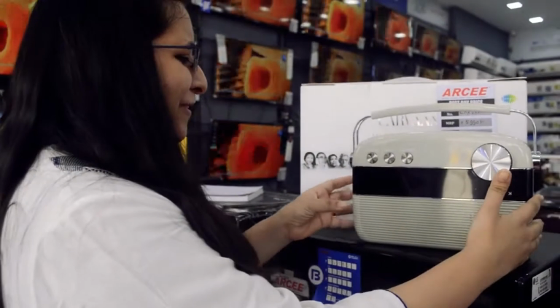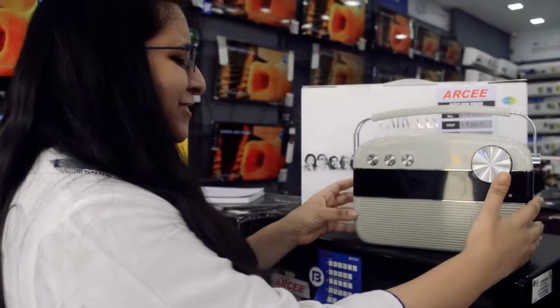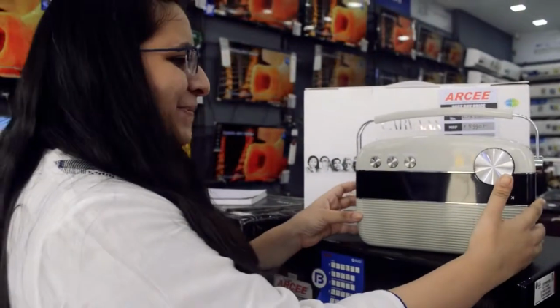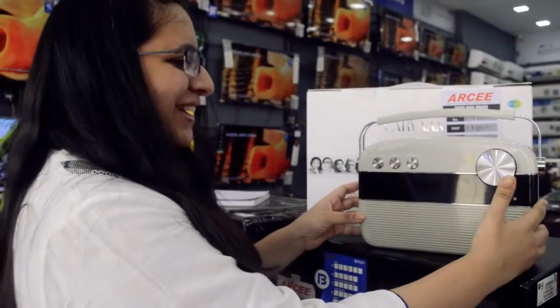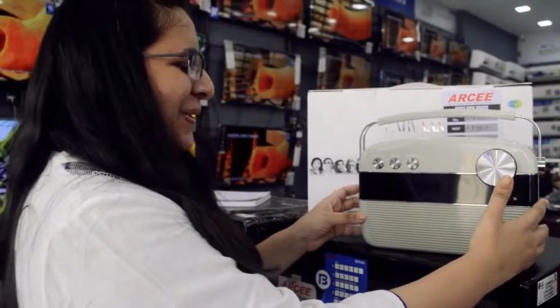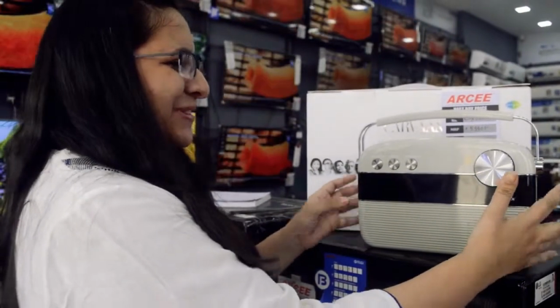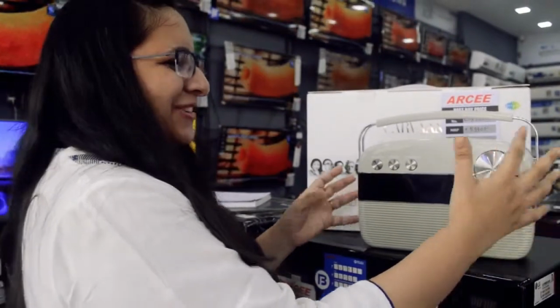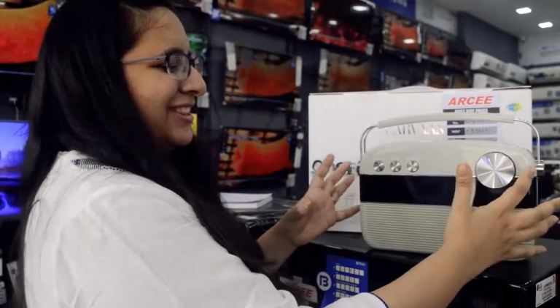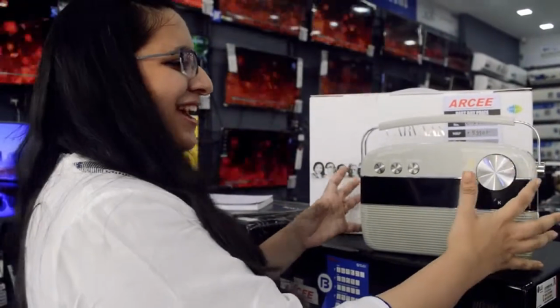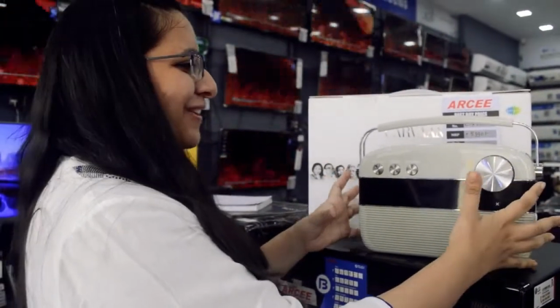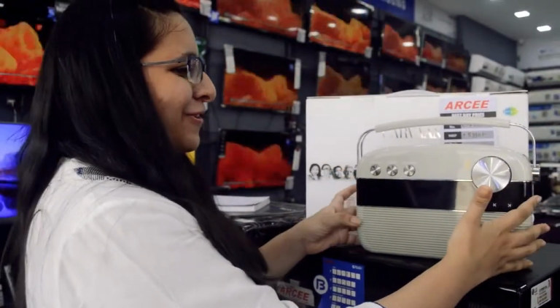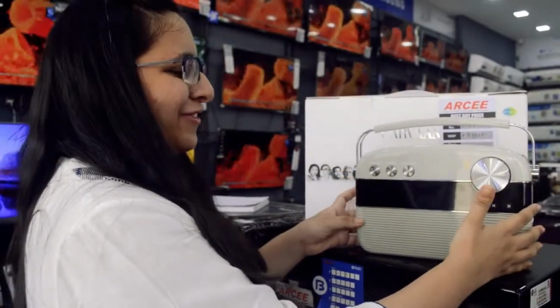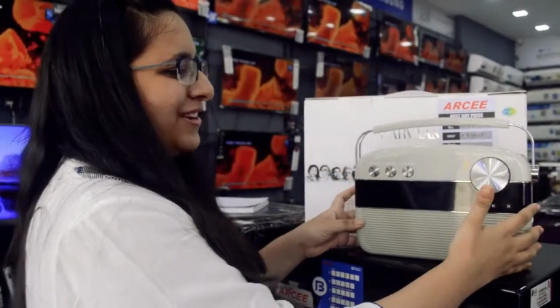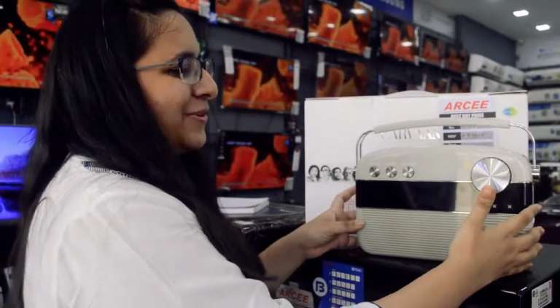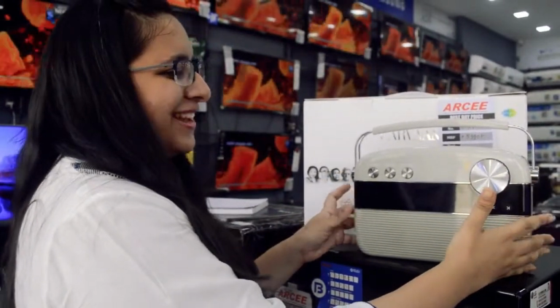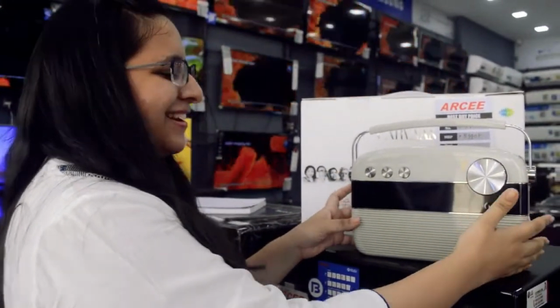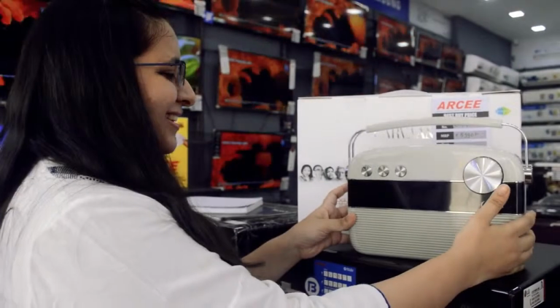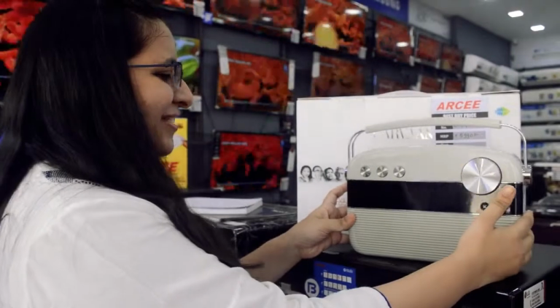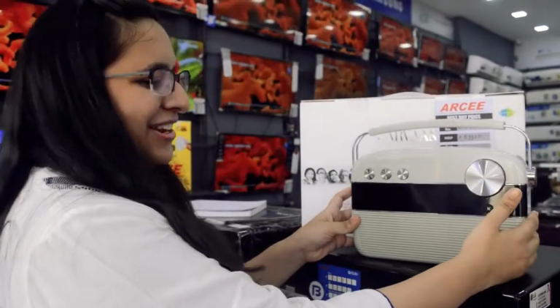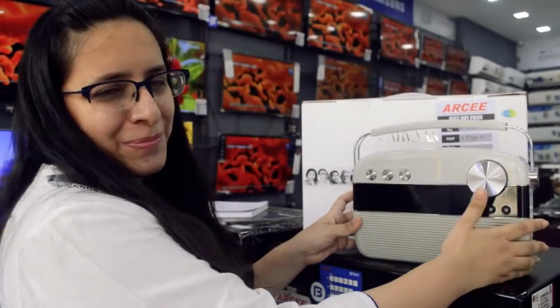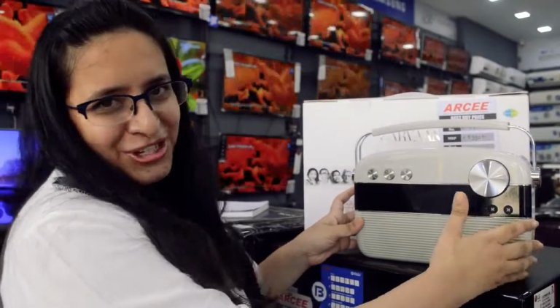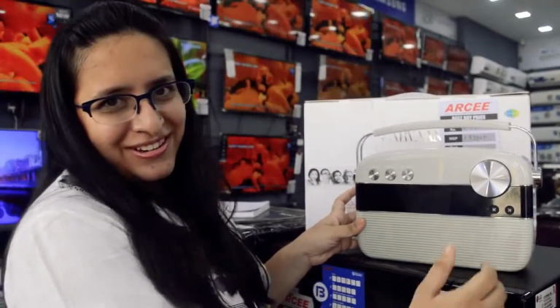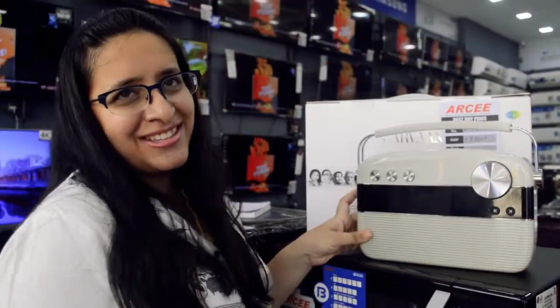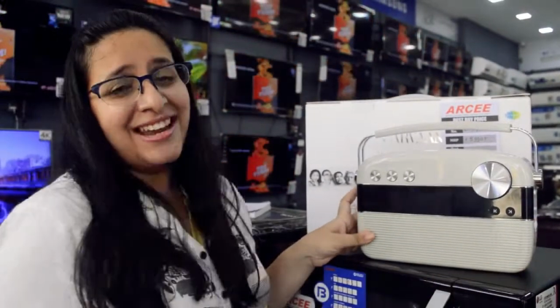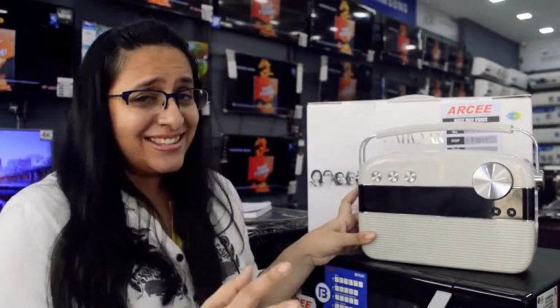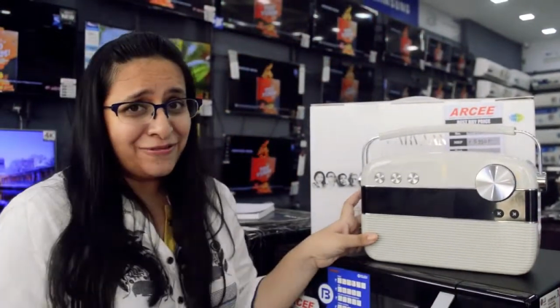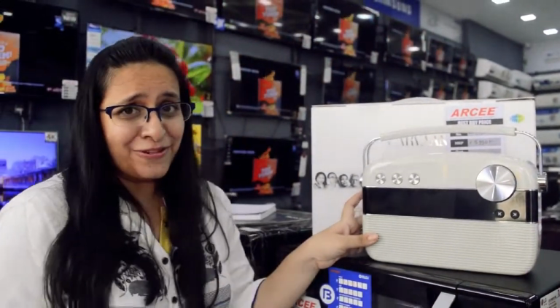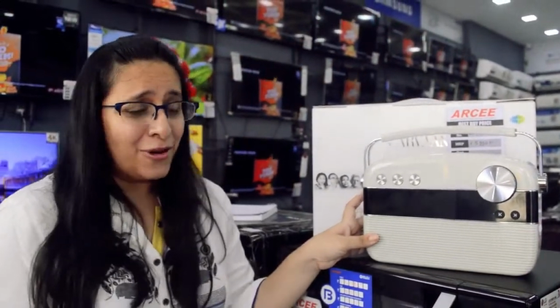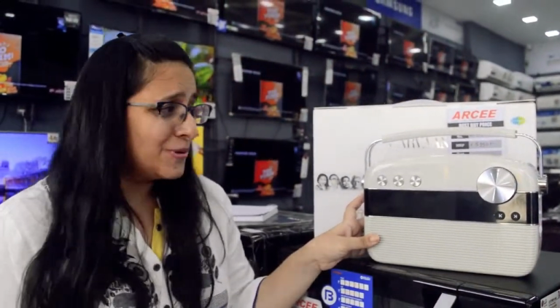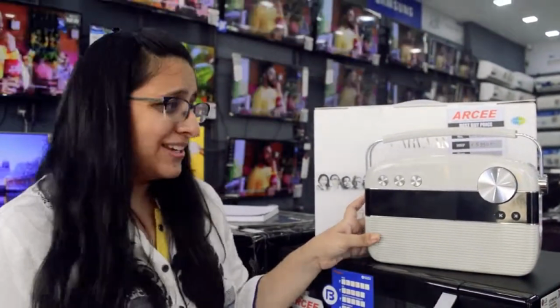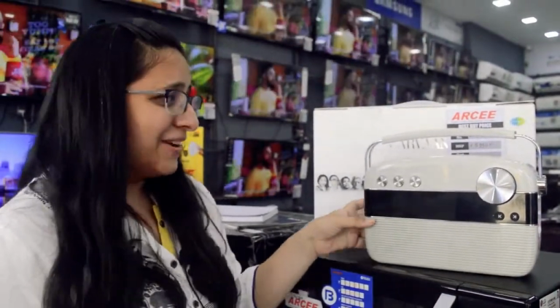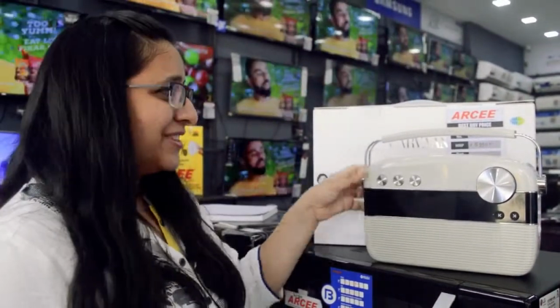For somebody who has lived in the era of radios, they will really appreciate it. It's a nice gift for all music lovers.